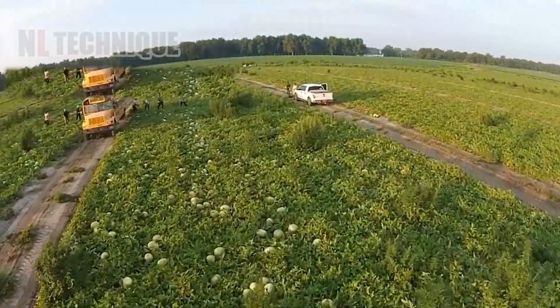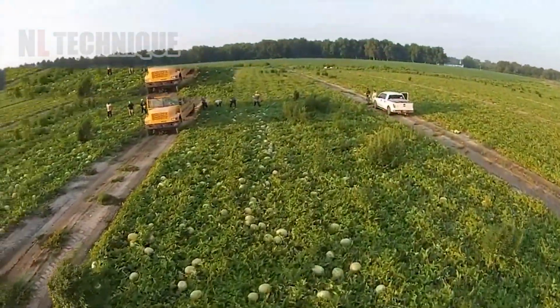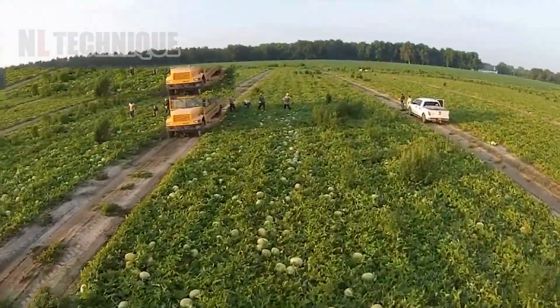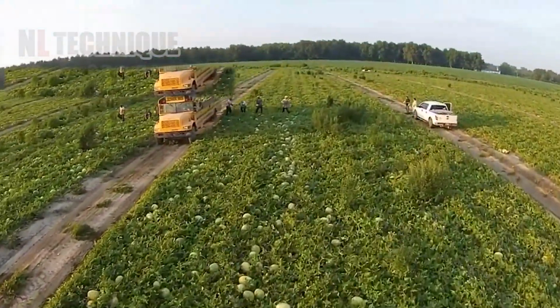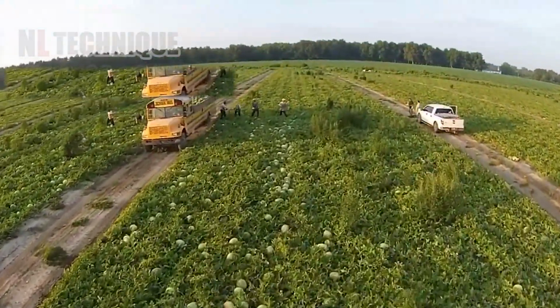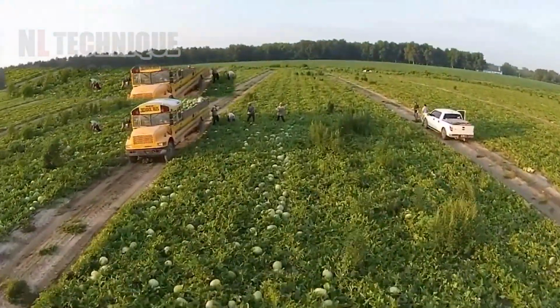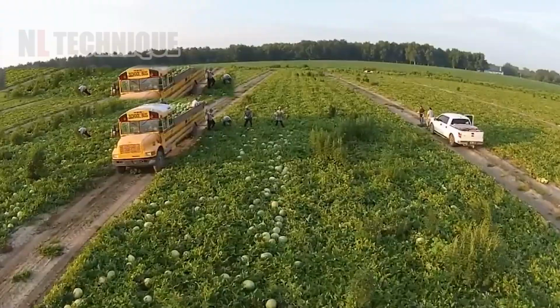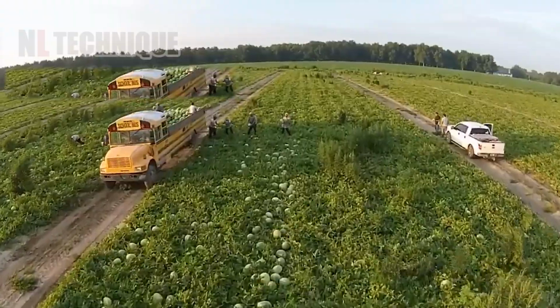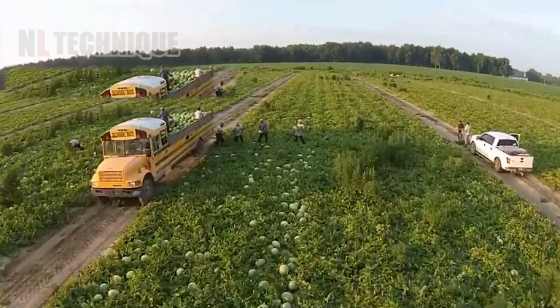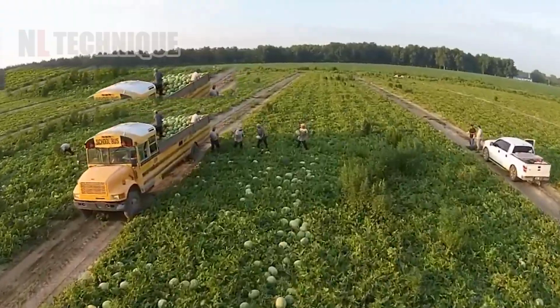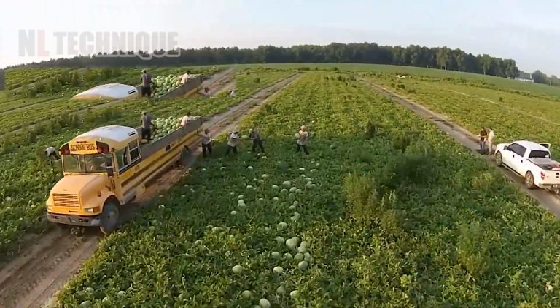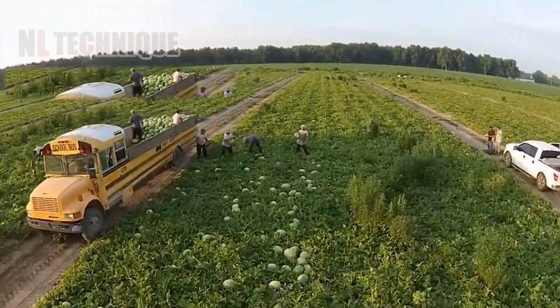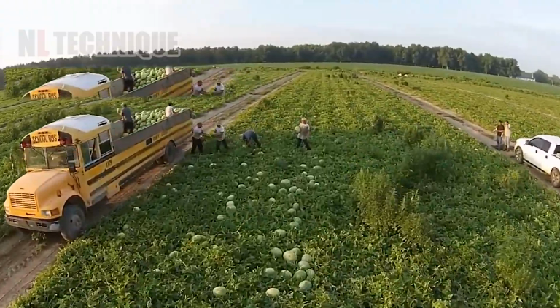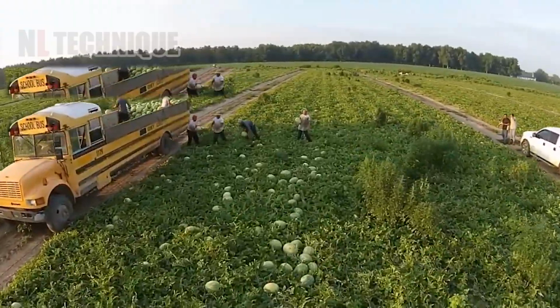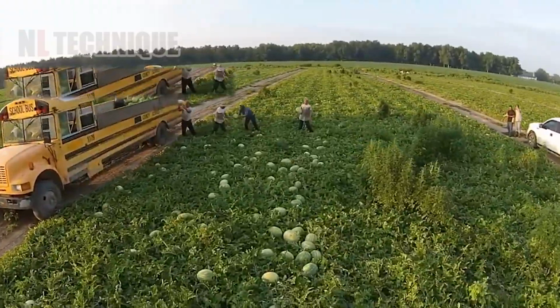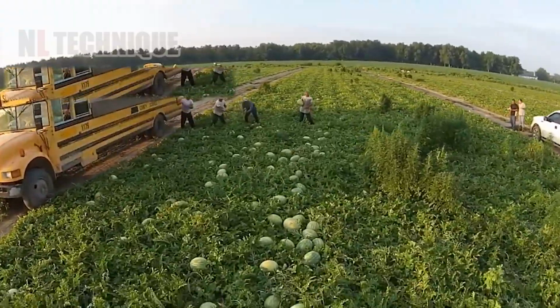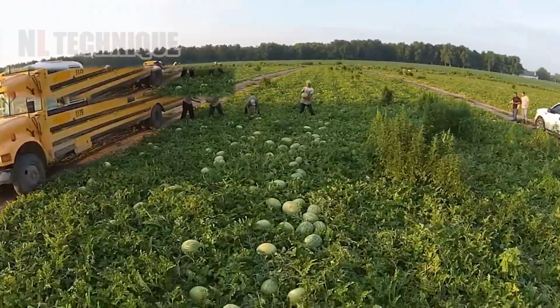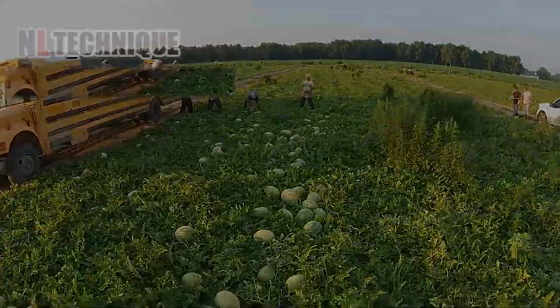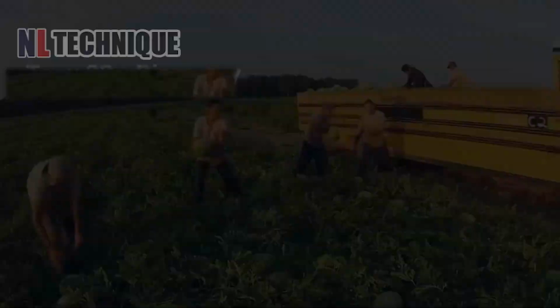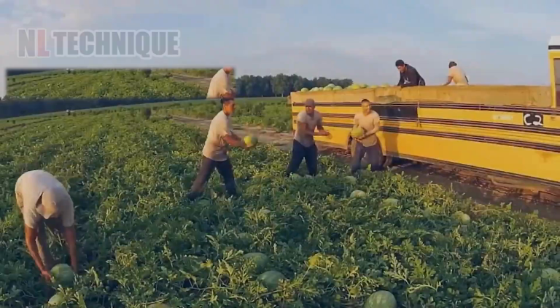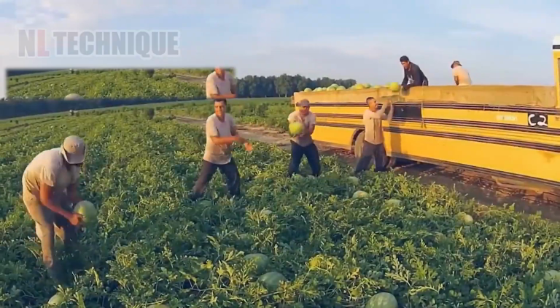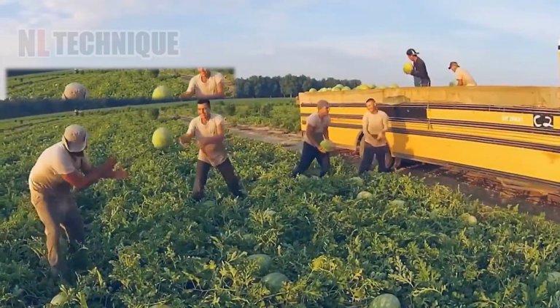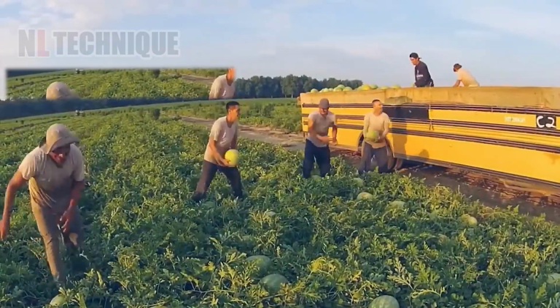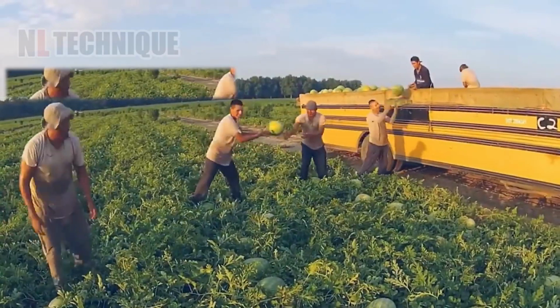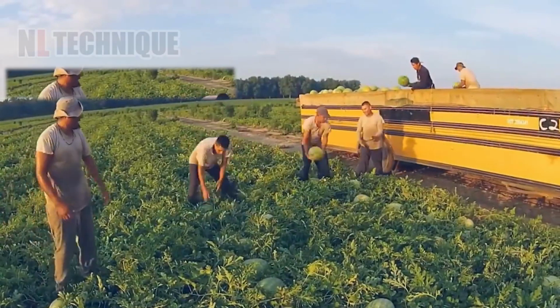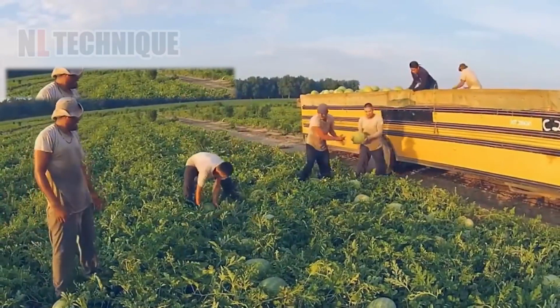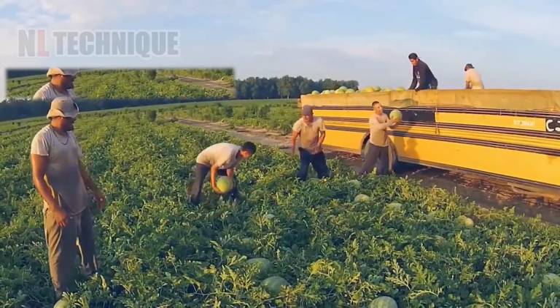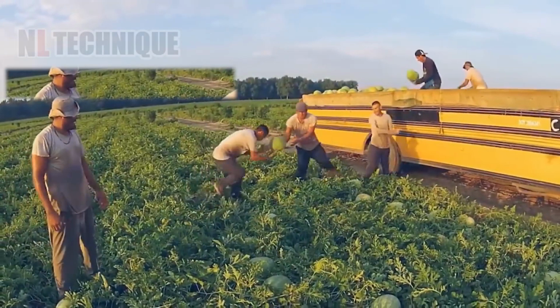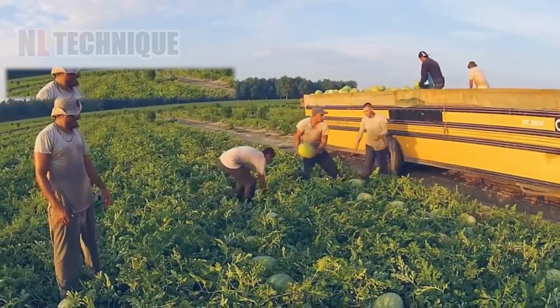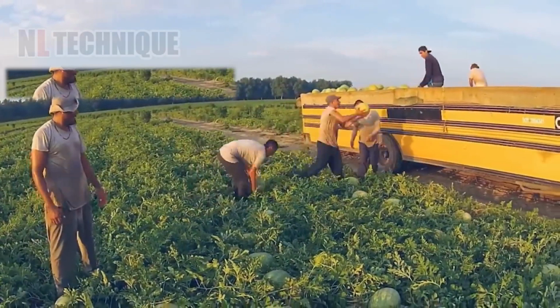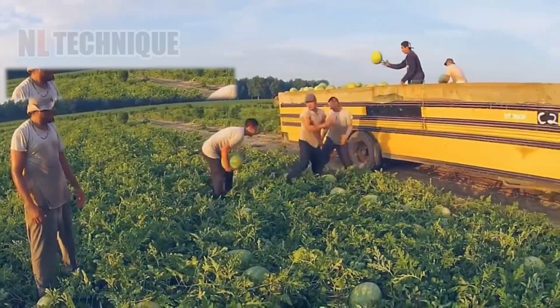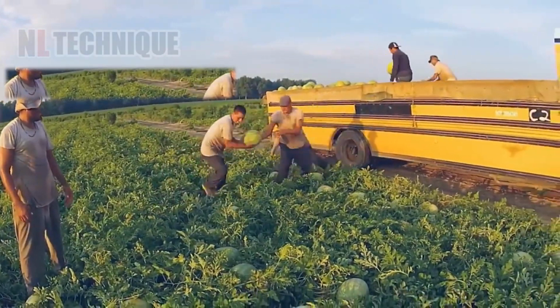Visit the field in western Arizona to see how thousands of watermelons here are harvested.